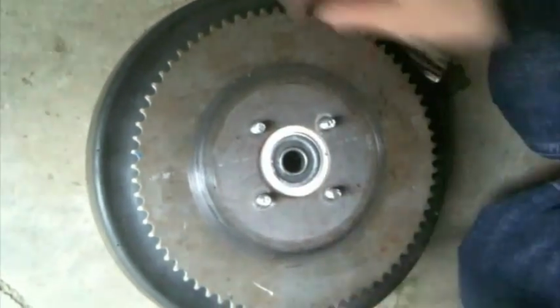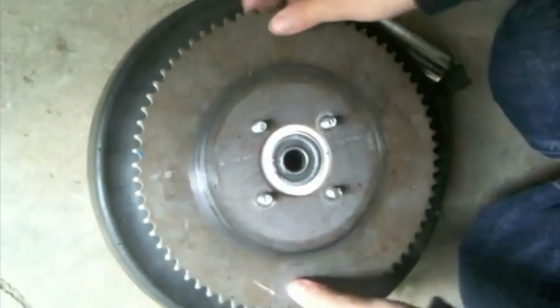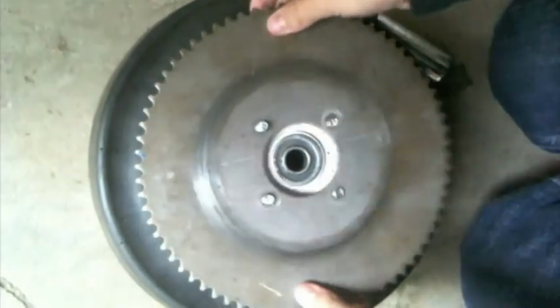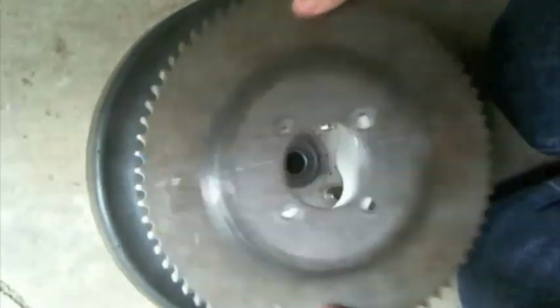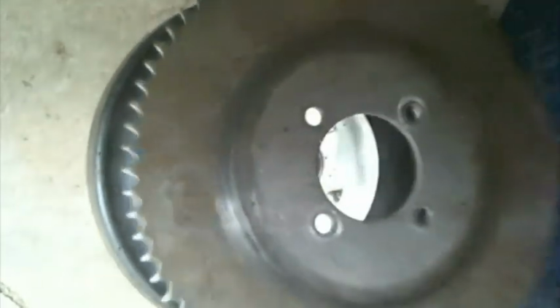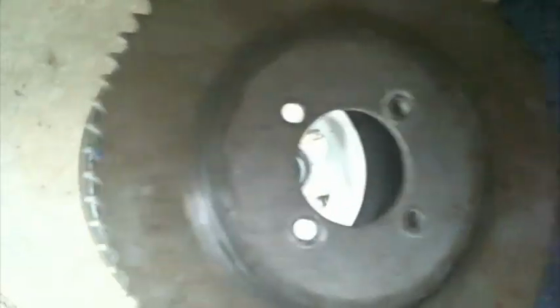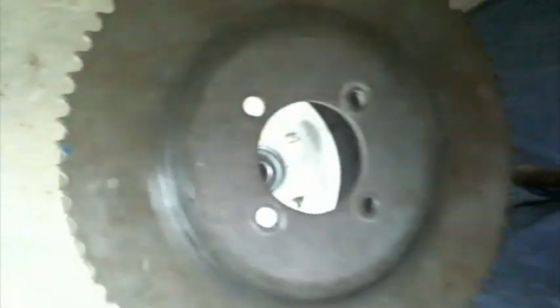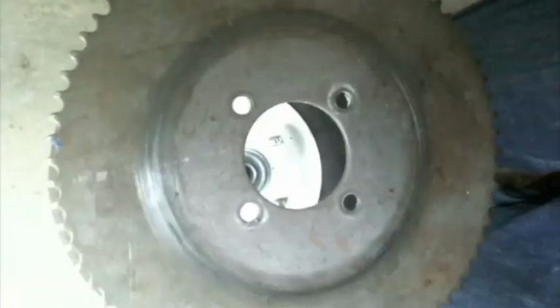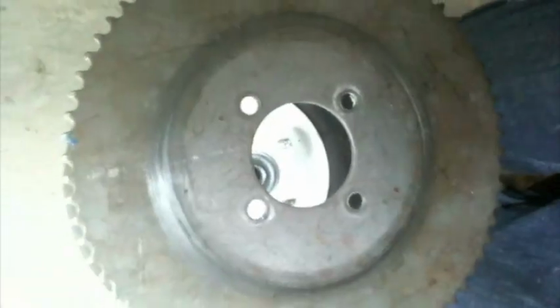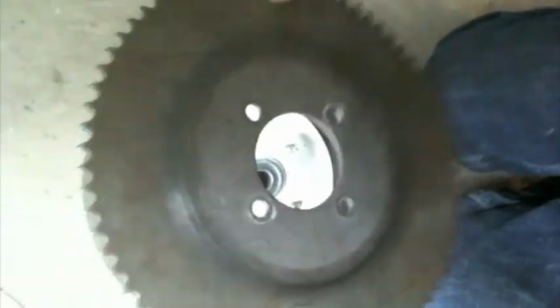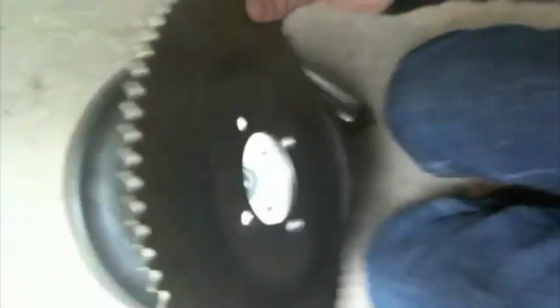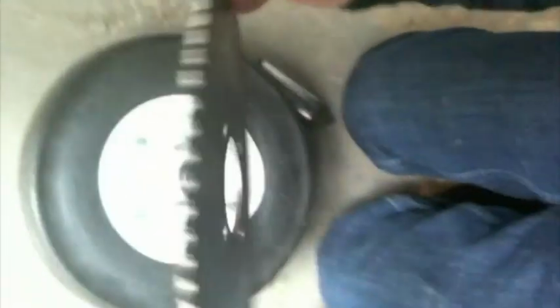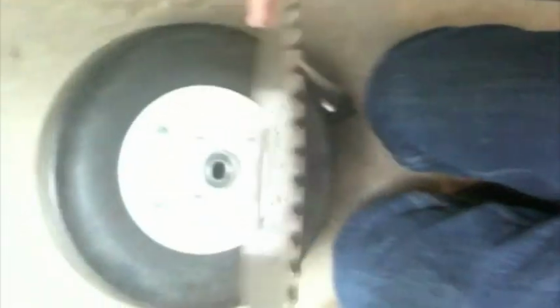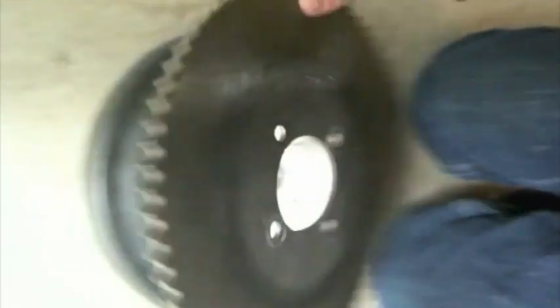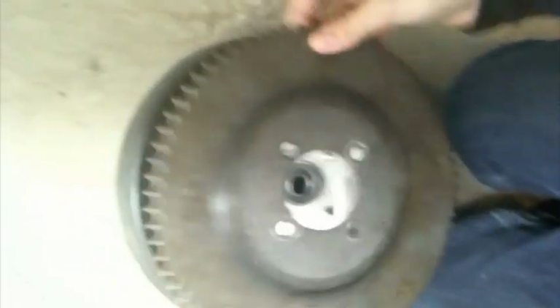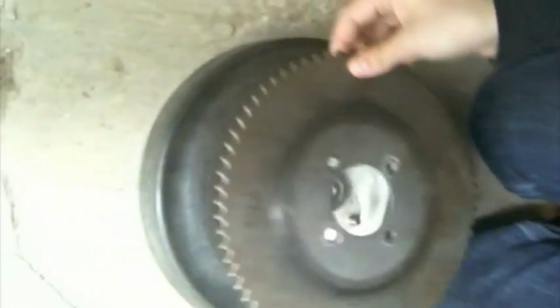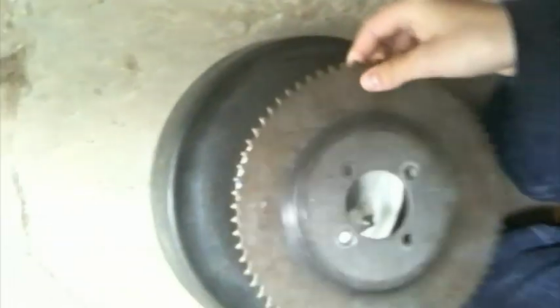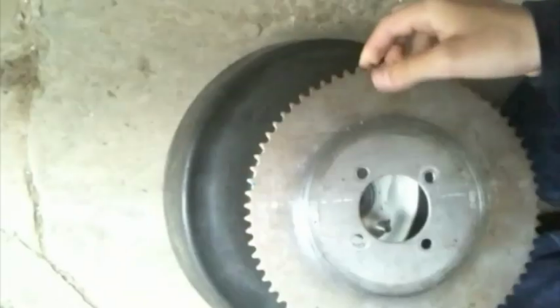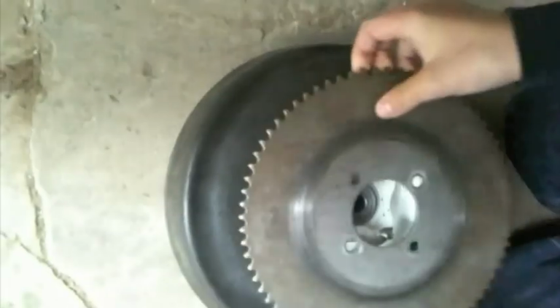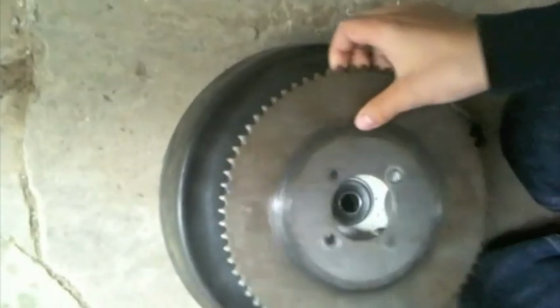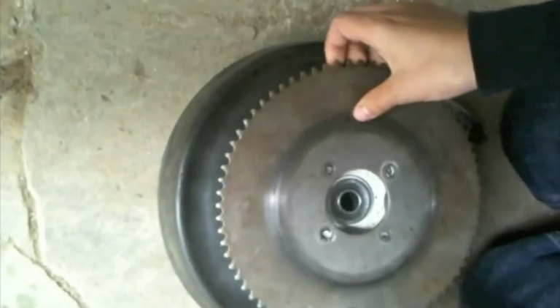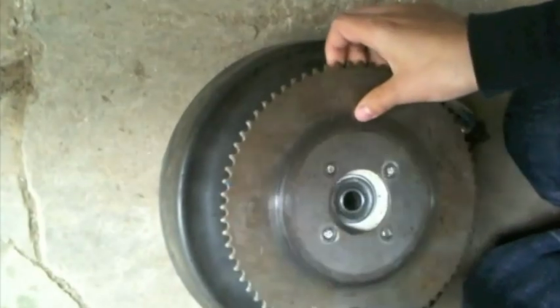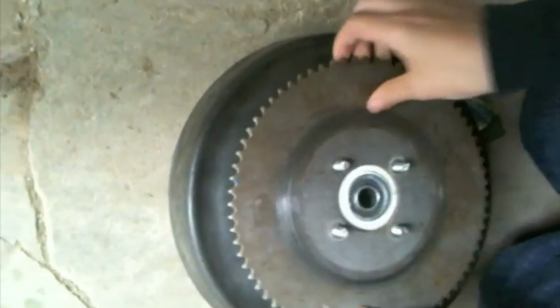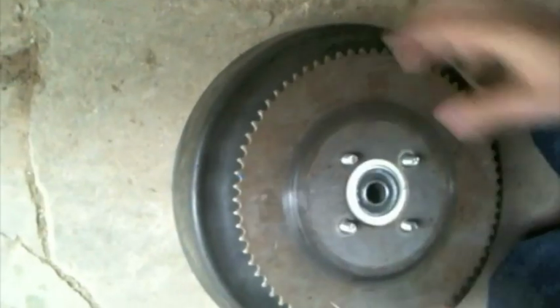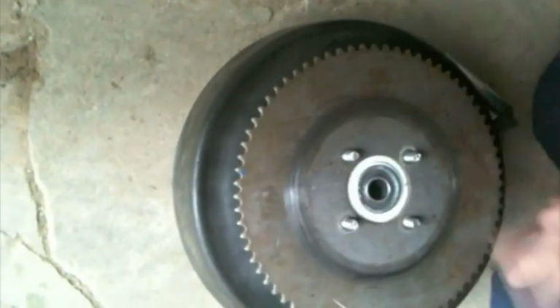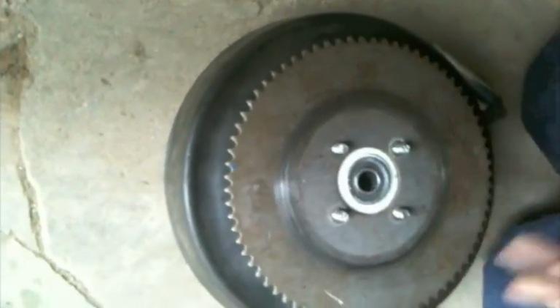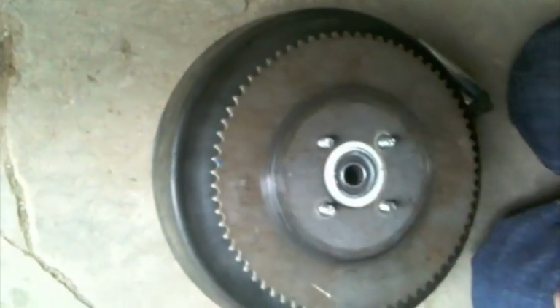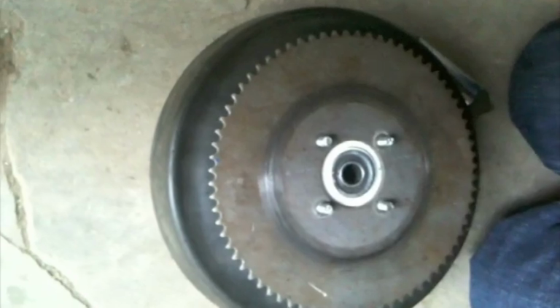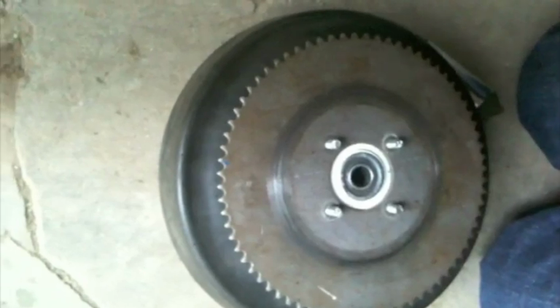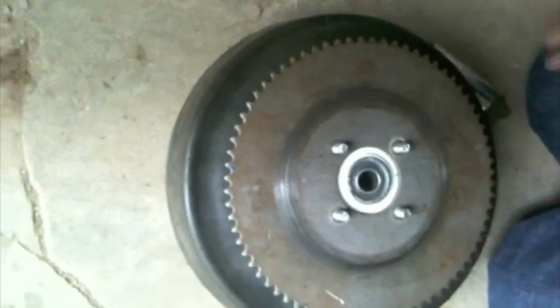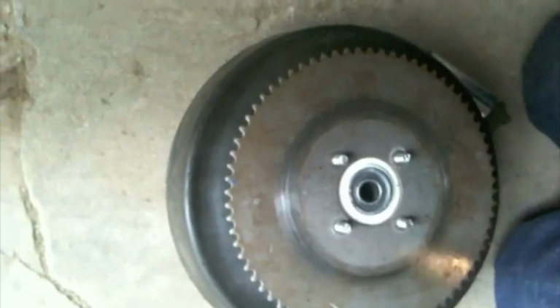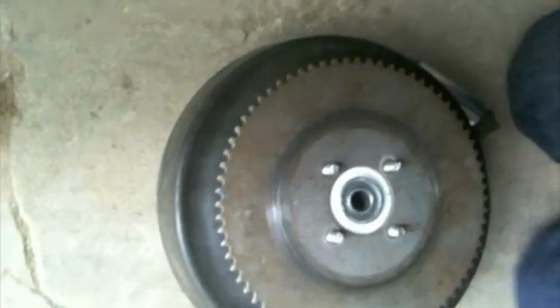The sprocket is now removable, but keep that on, because then you won't move.